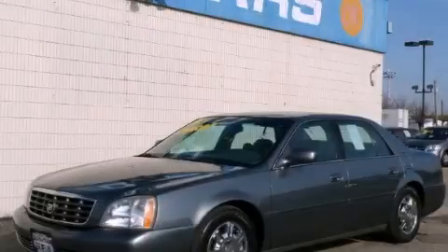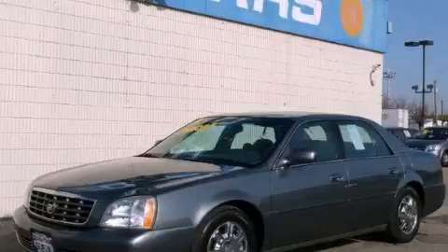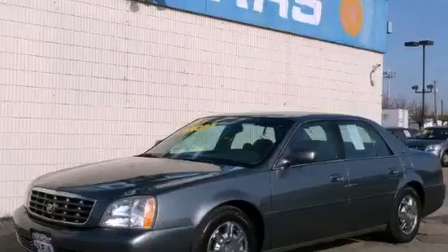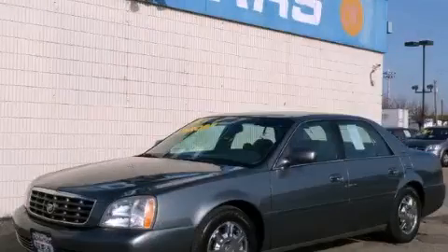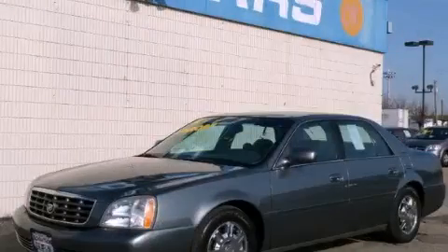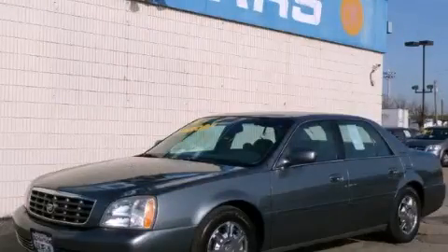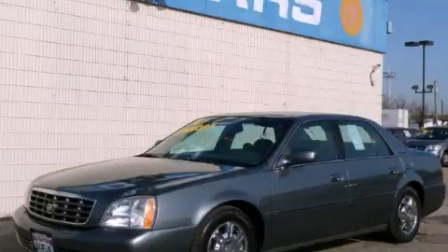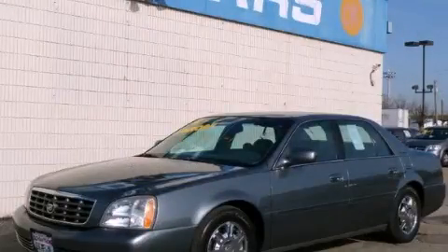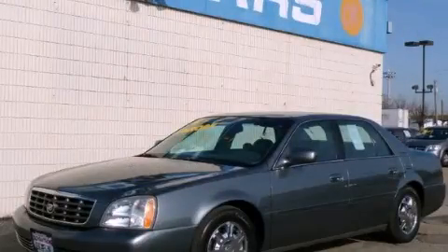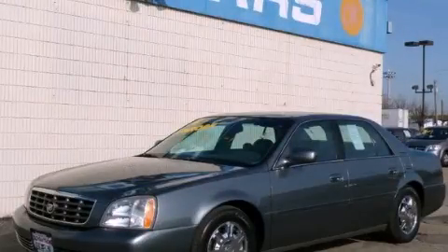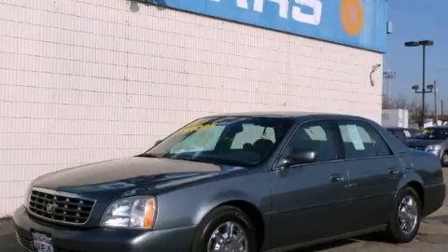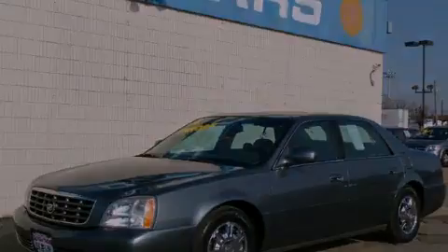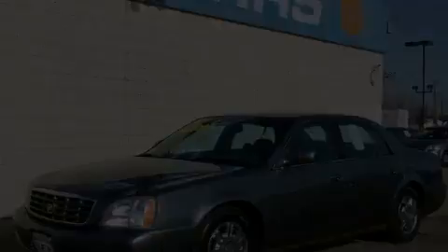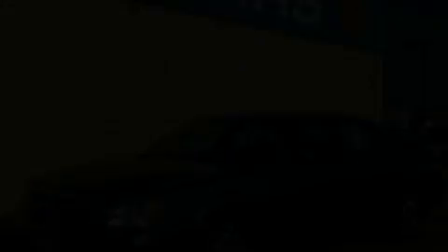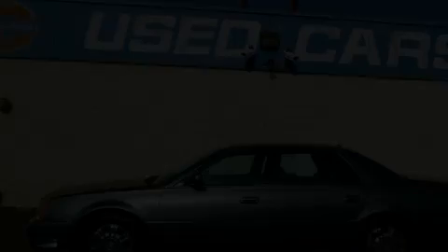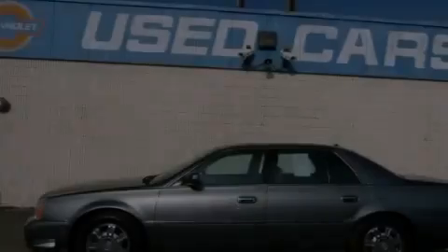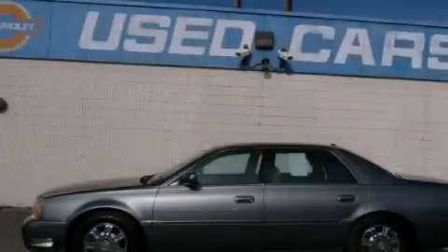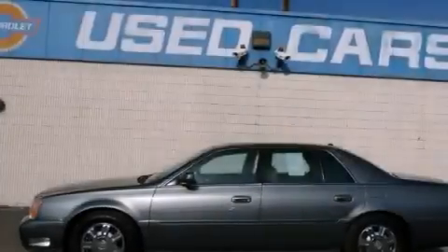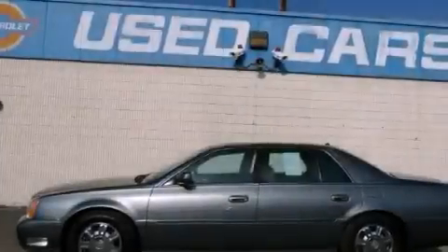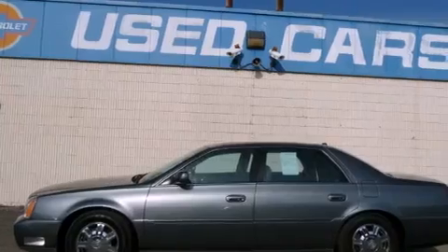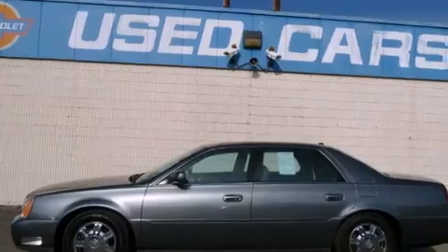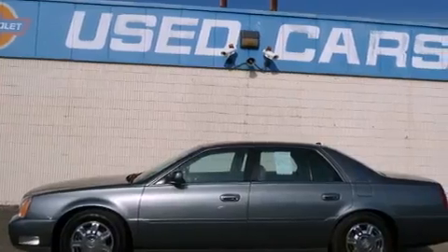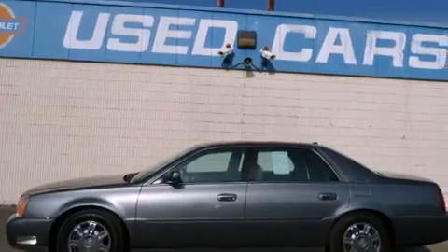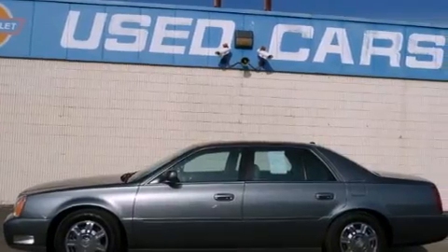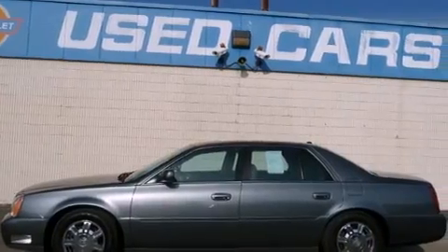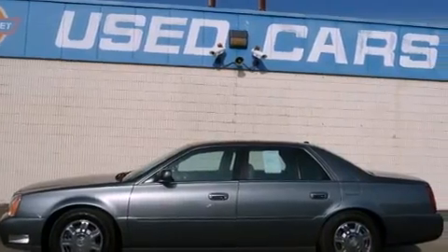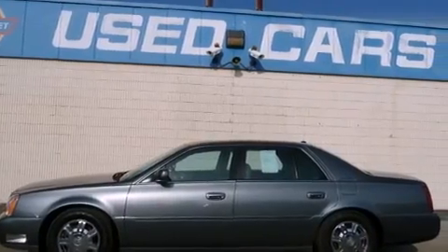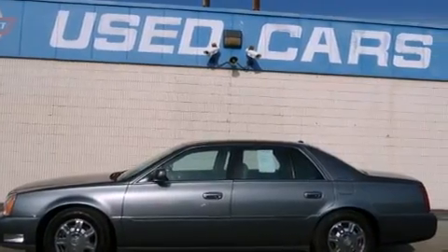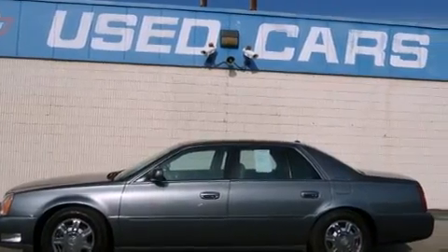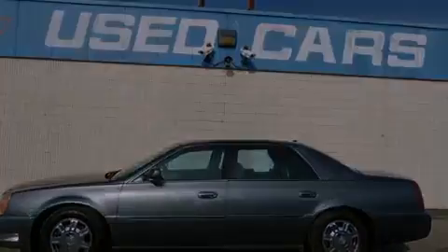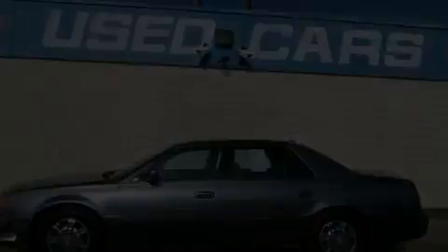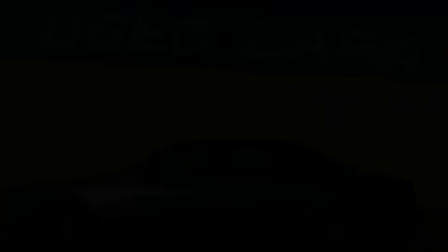This is a 2004 Cadillac DeVille. It features a 4.6-liter, eight-cylinder engine and an automatic transmission.